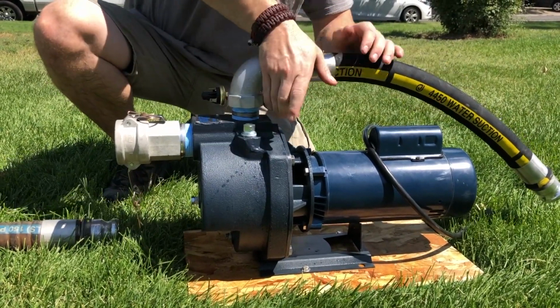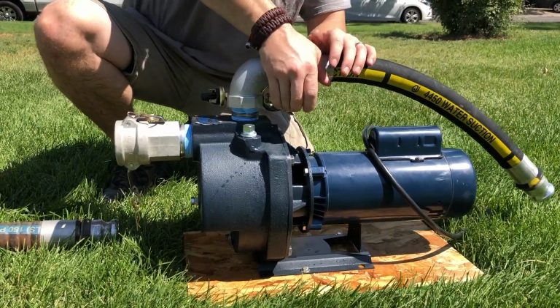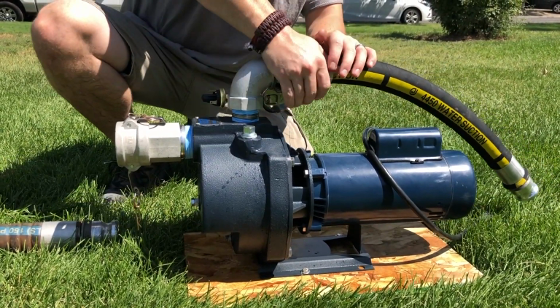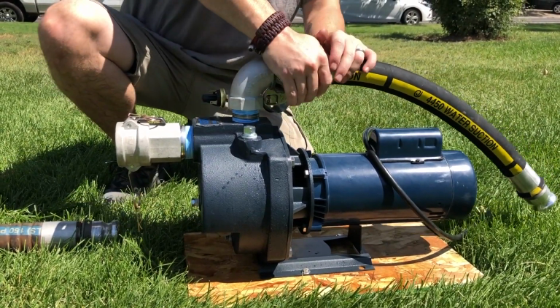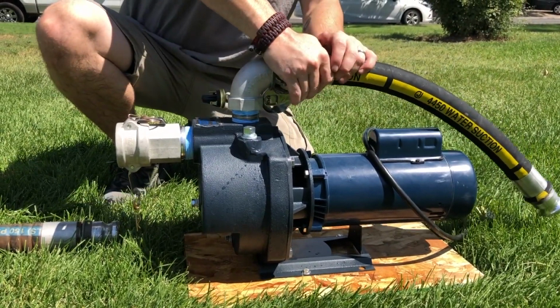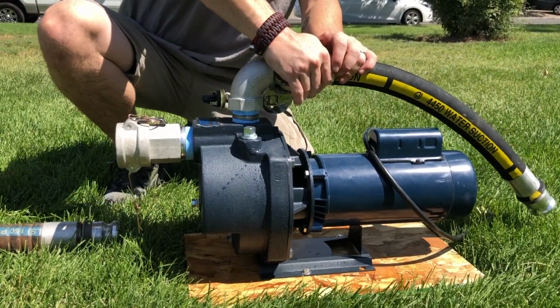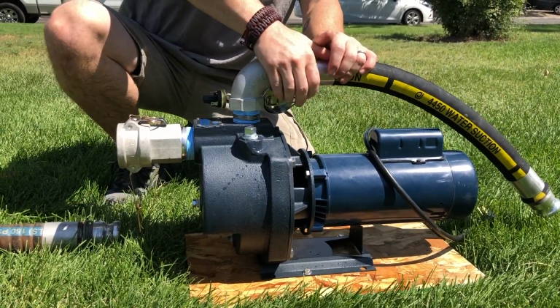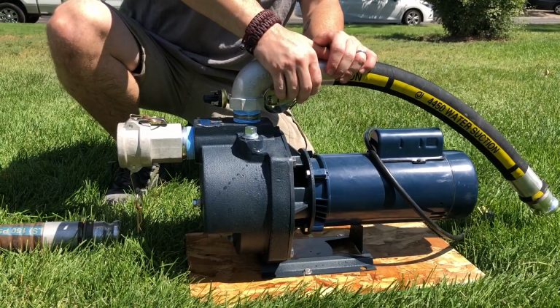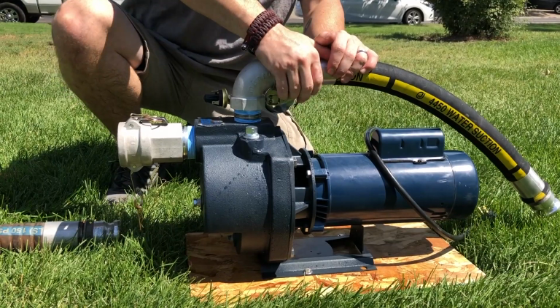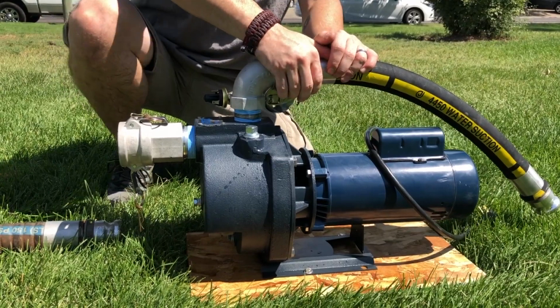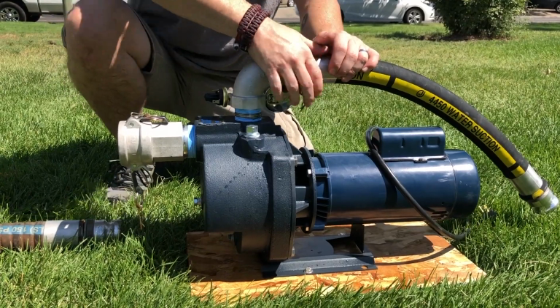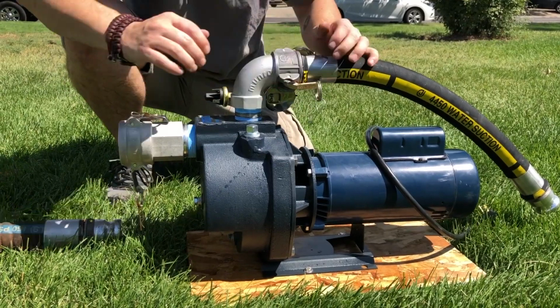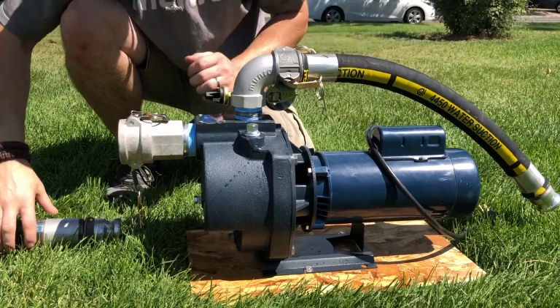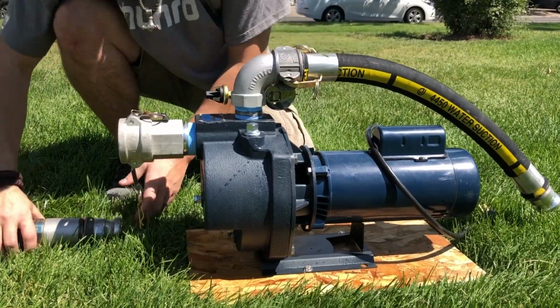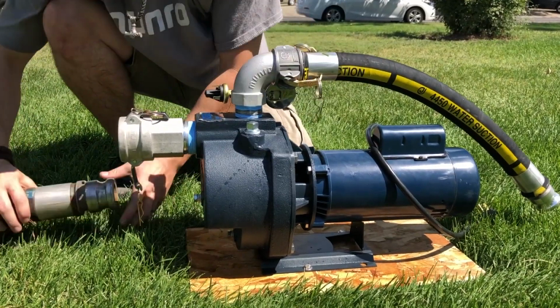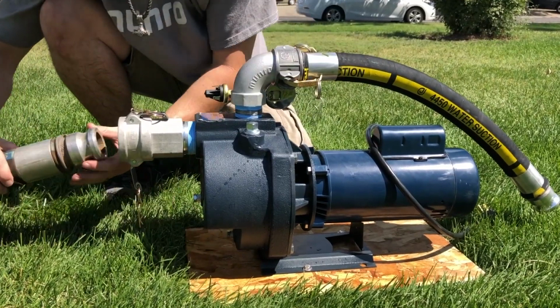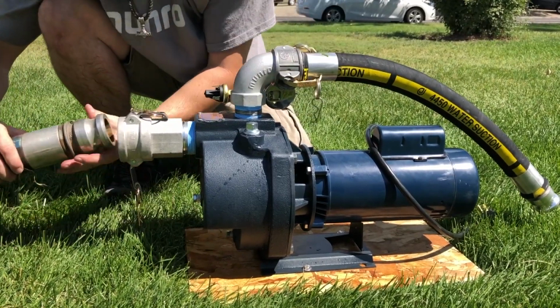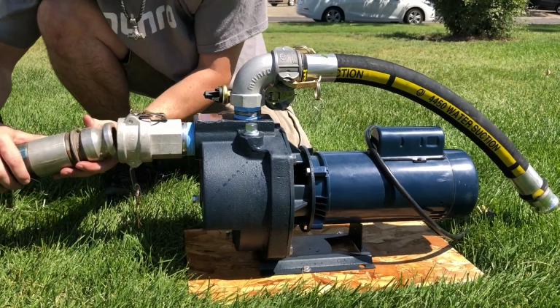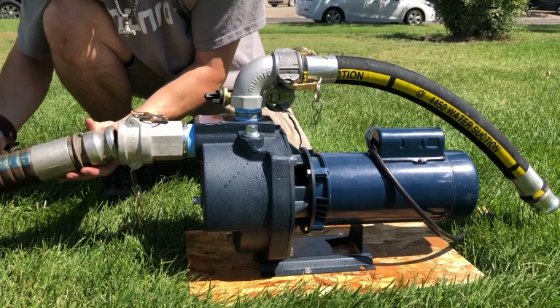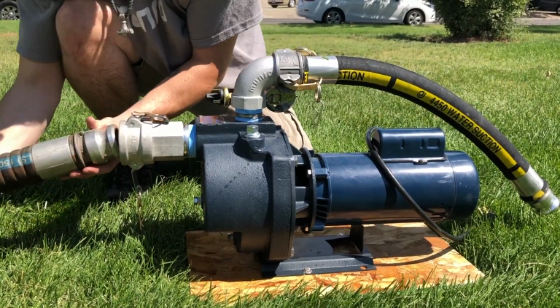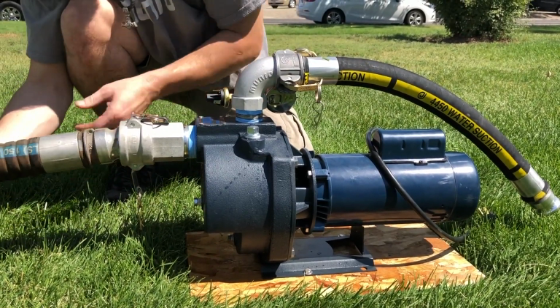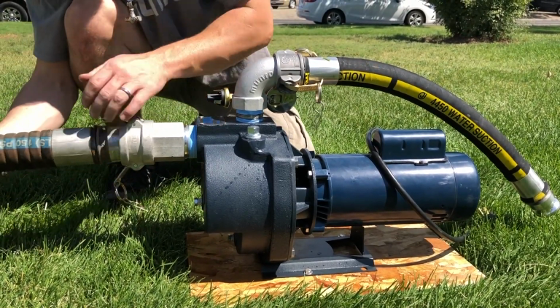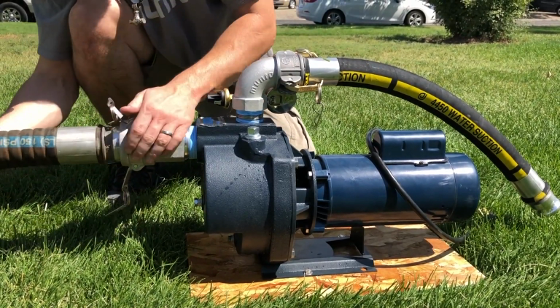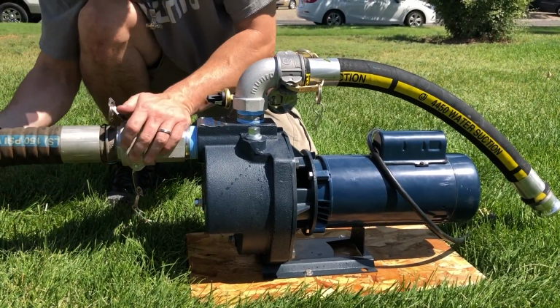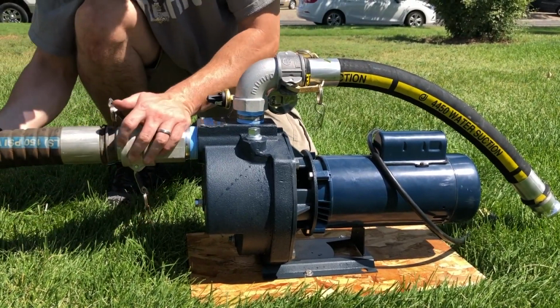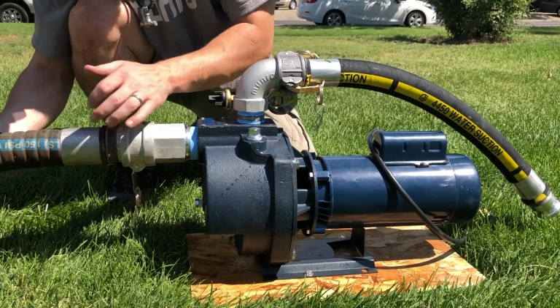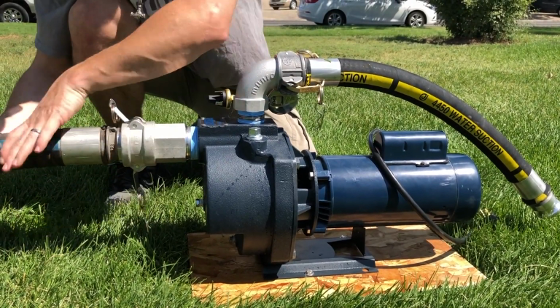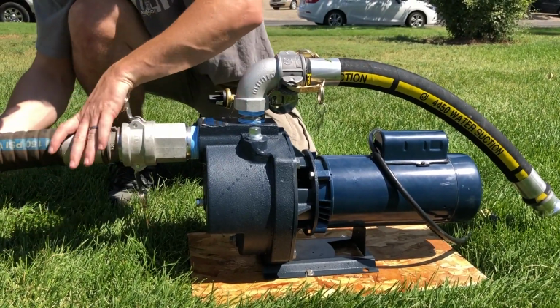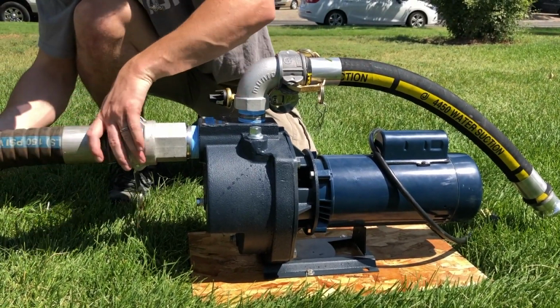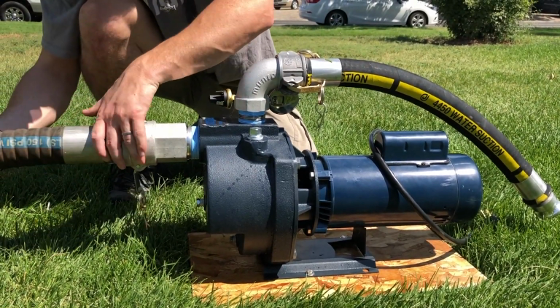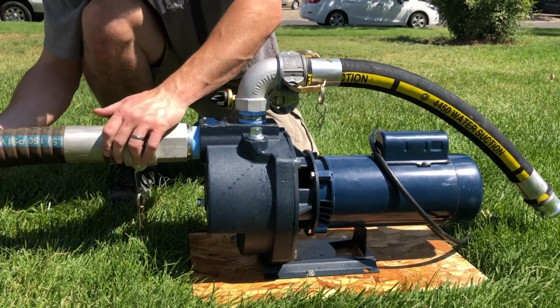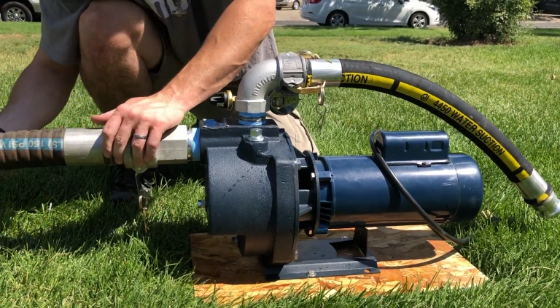Now, just fill the pump case with water to prime, engage your lawn controller, and your pump is ready for startup.